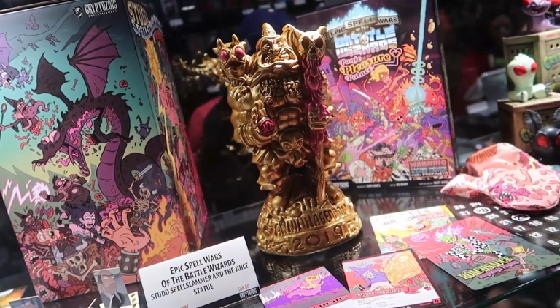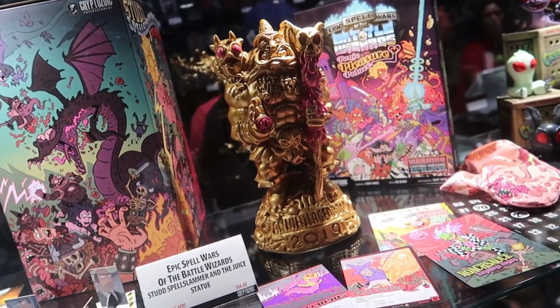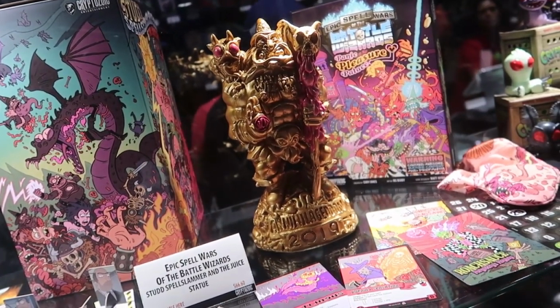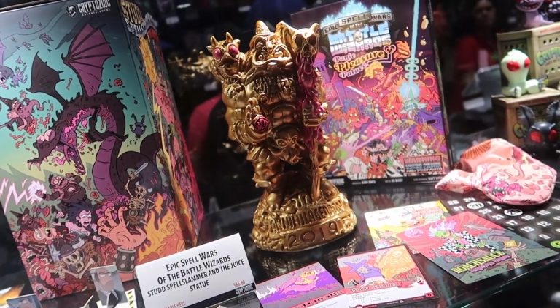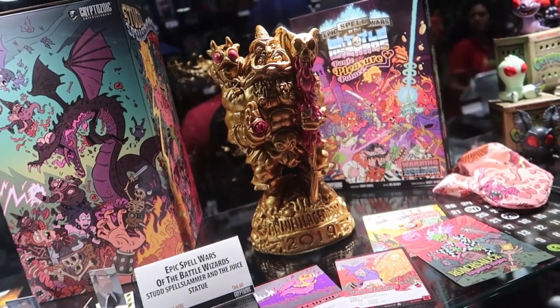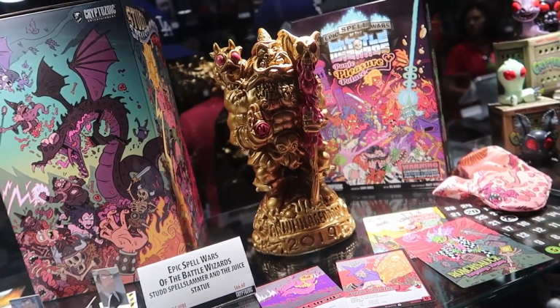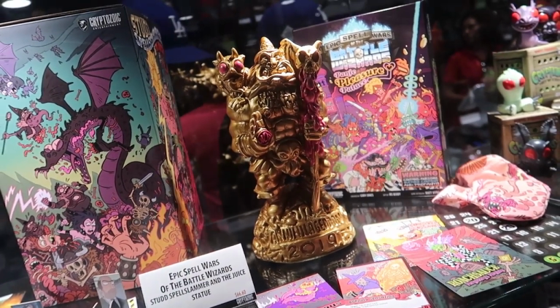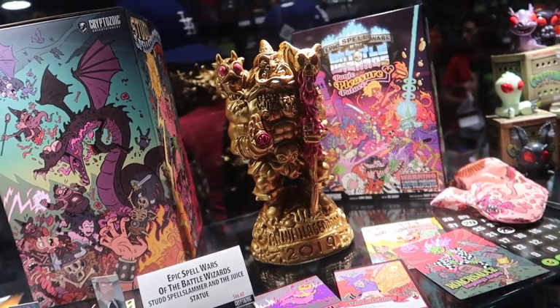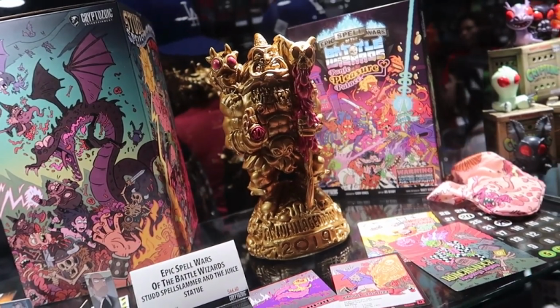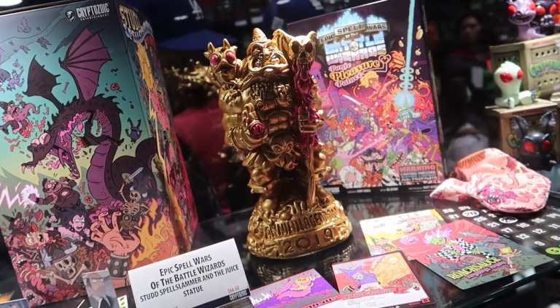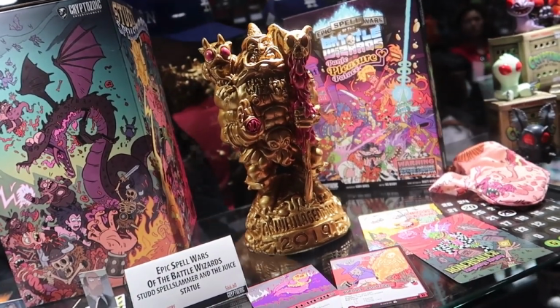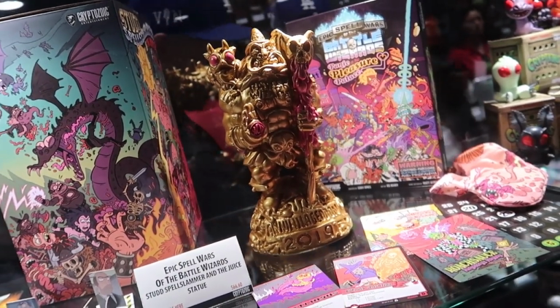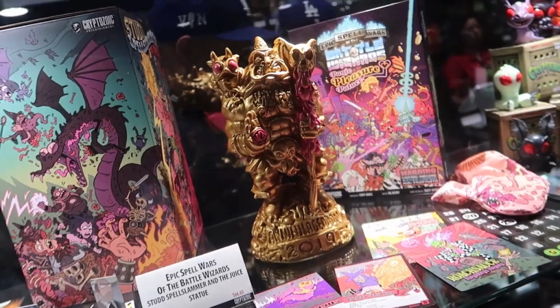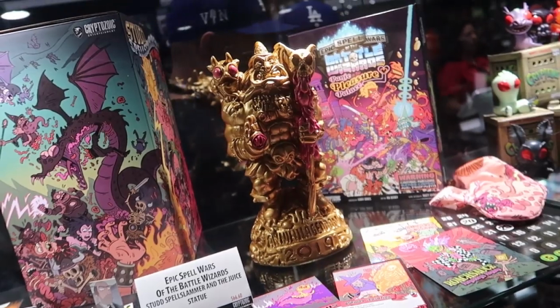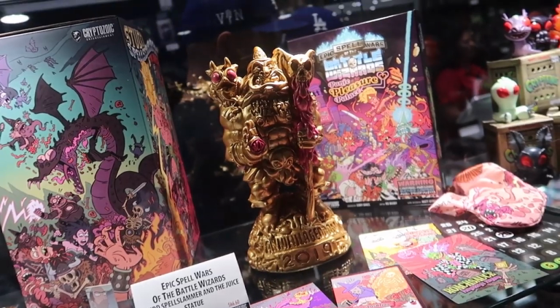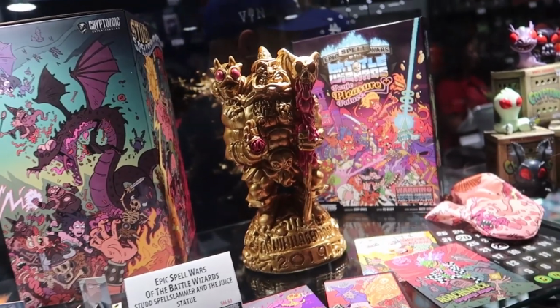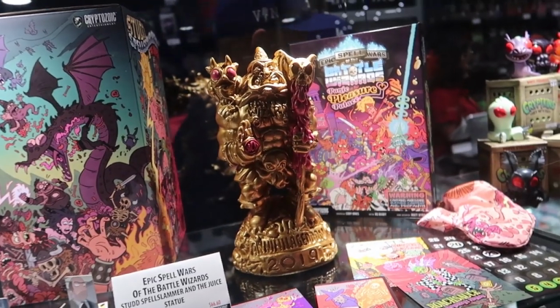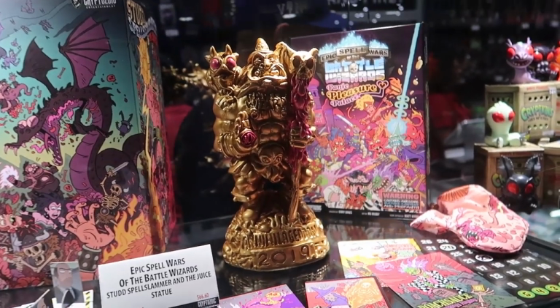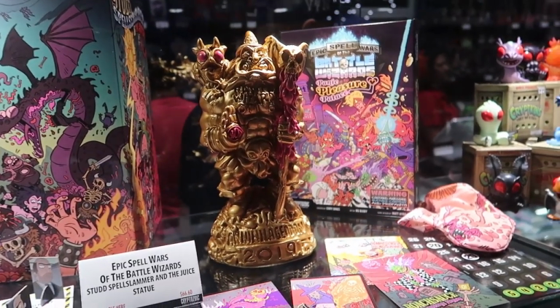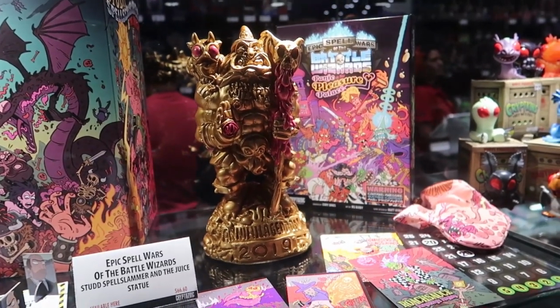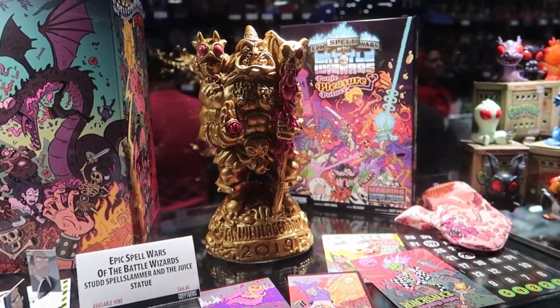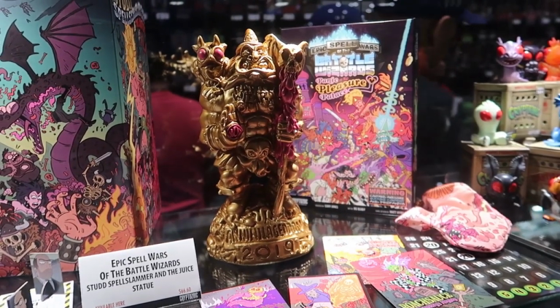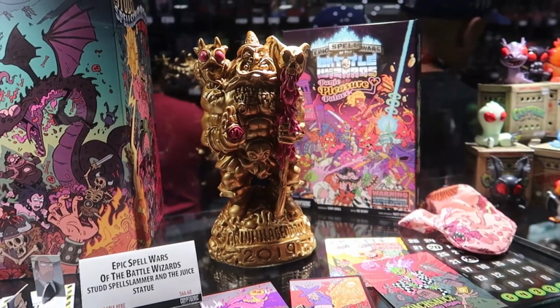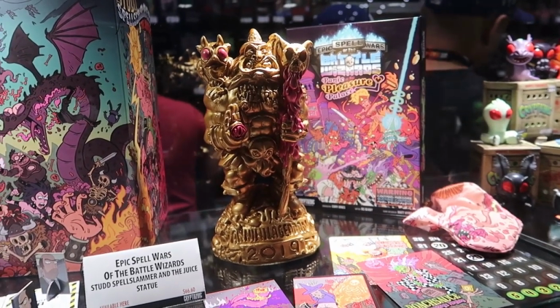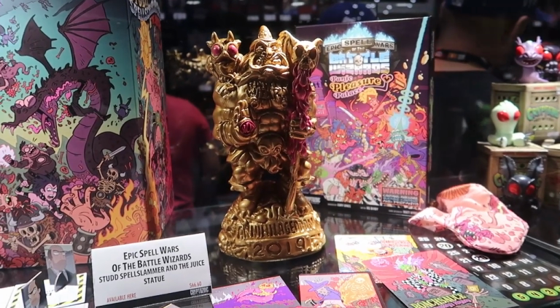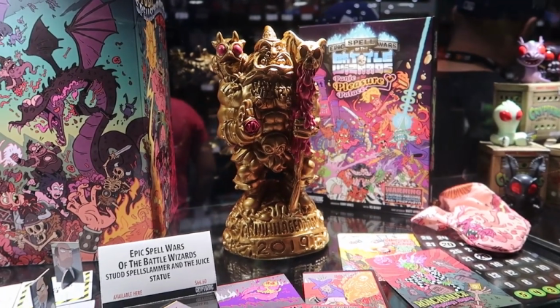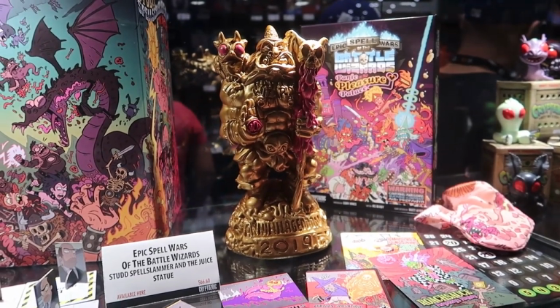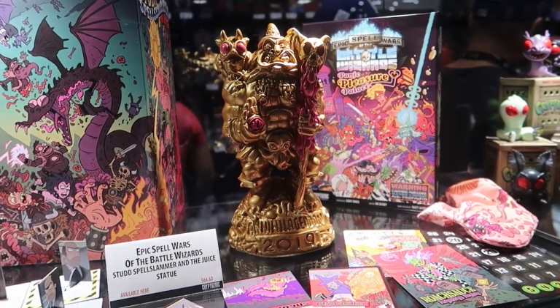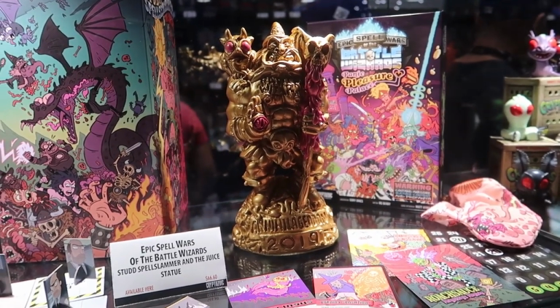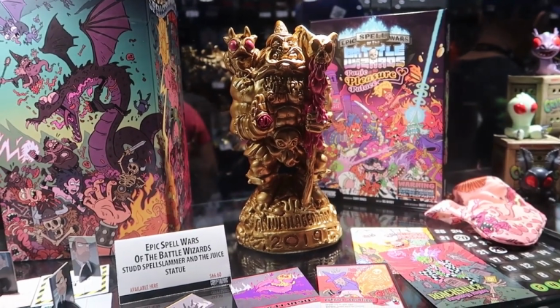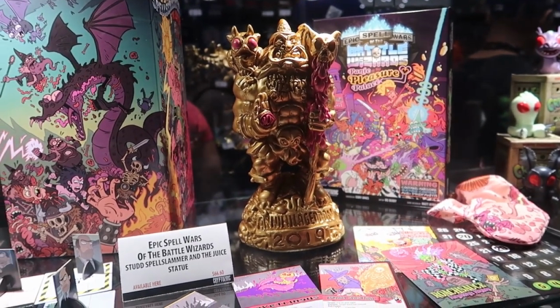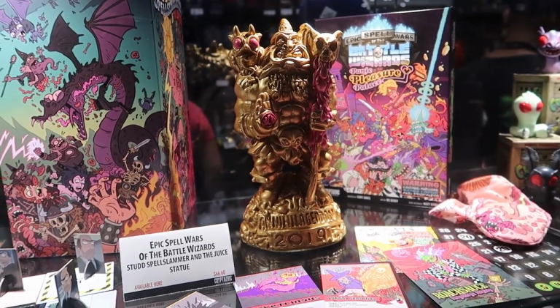Our next in the Epic Spell Wars series will be Annihilageddon, which will be in a deck builder format.